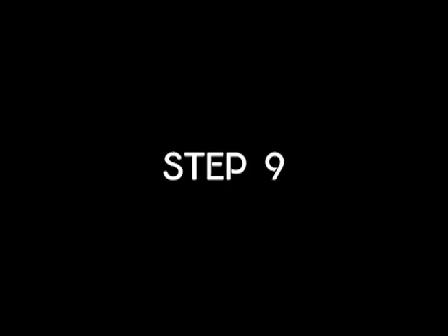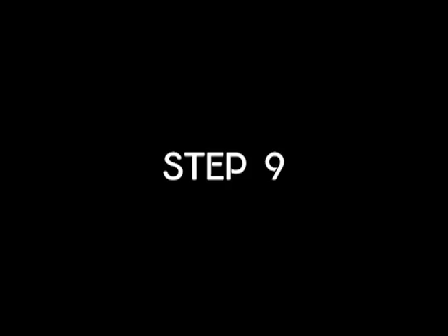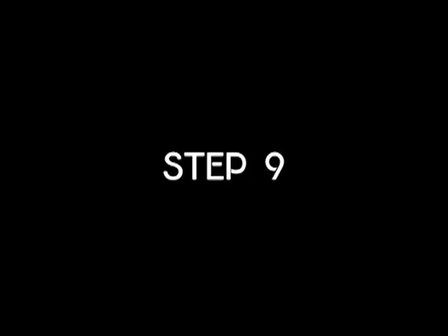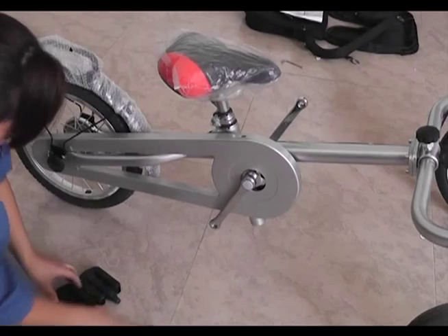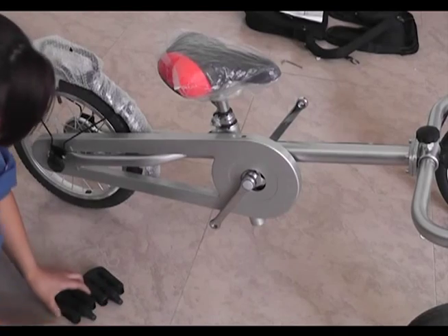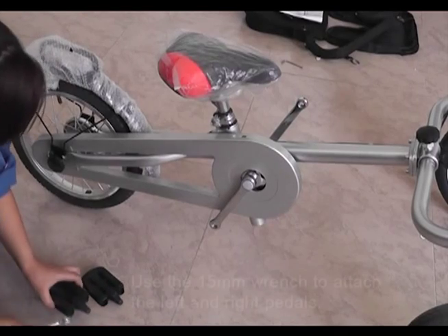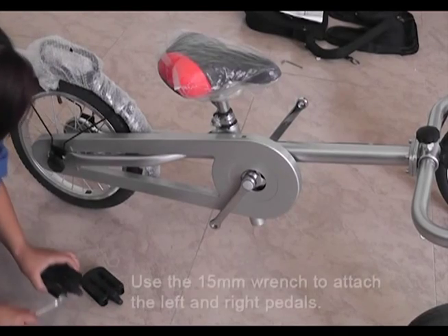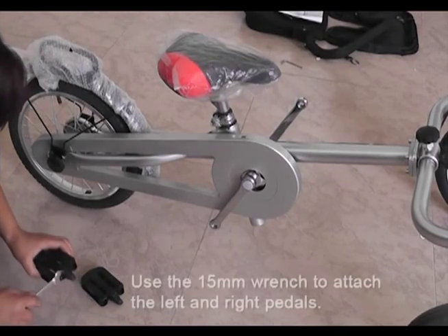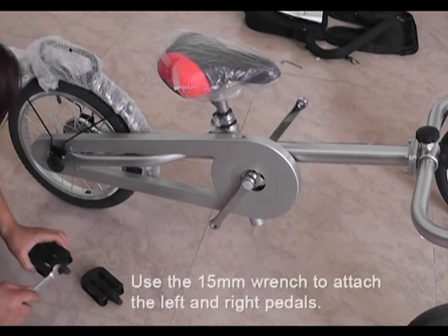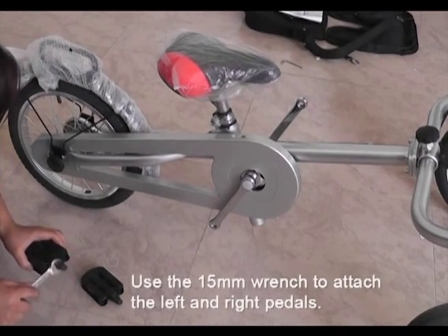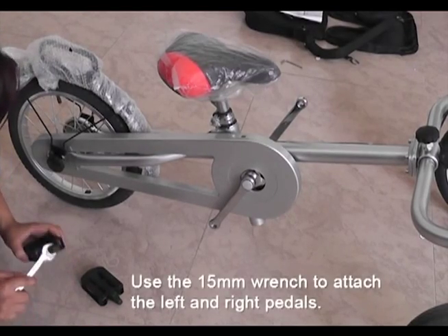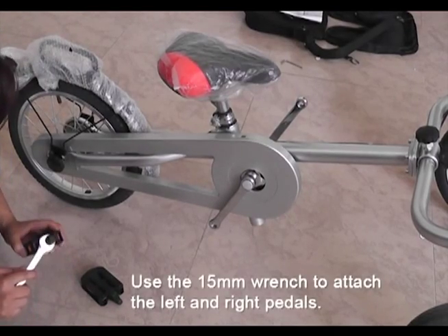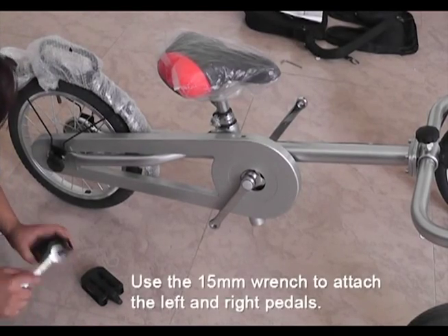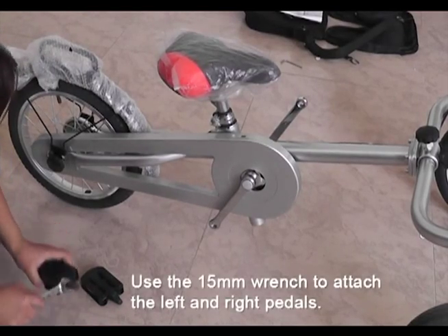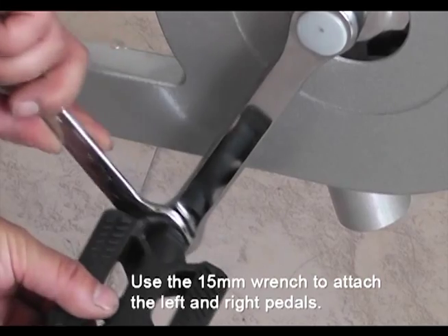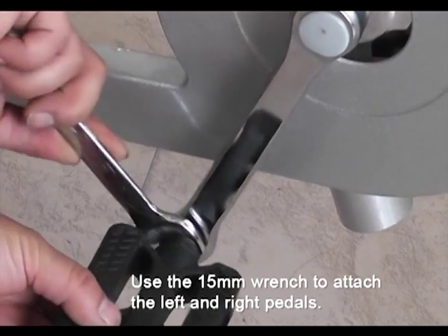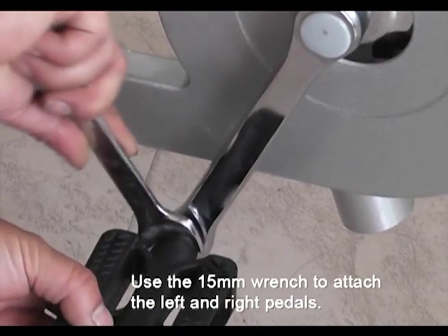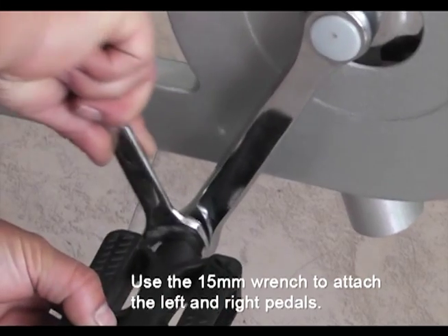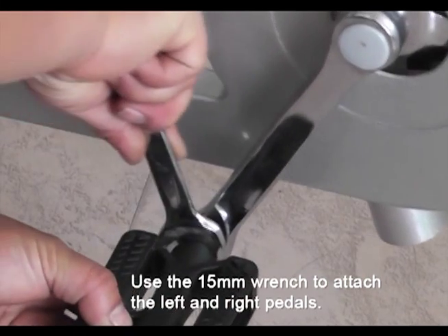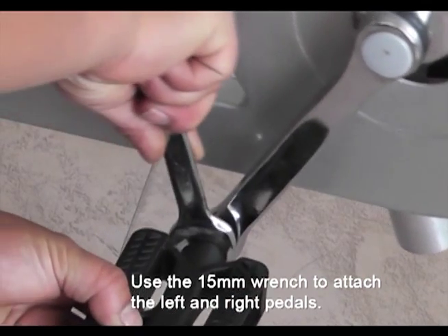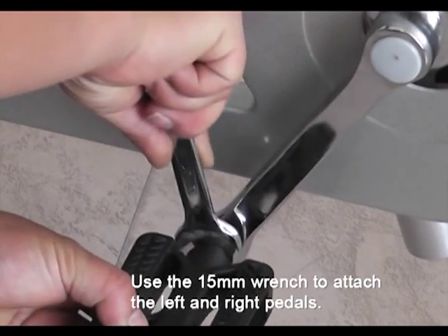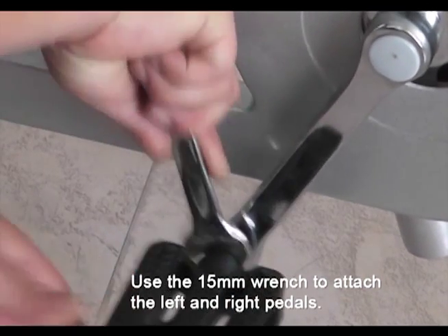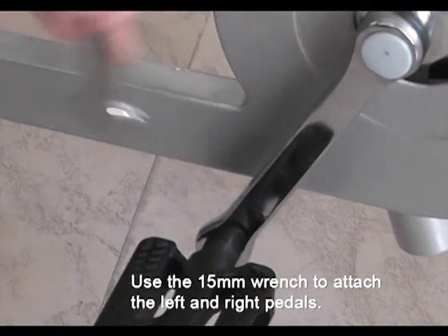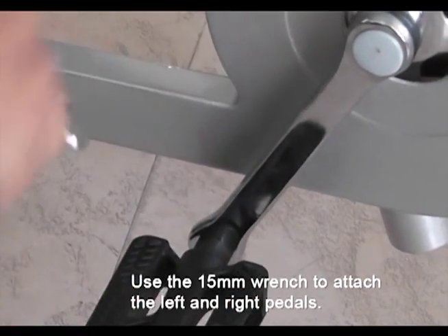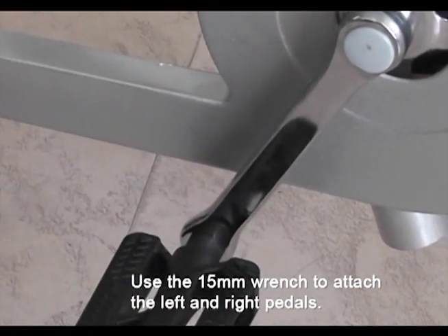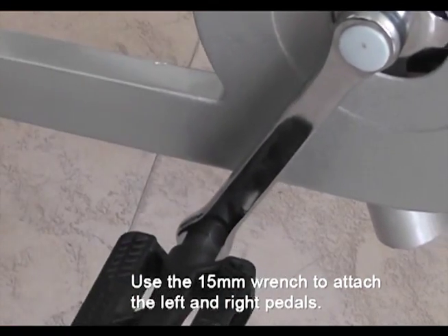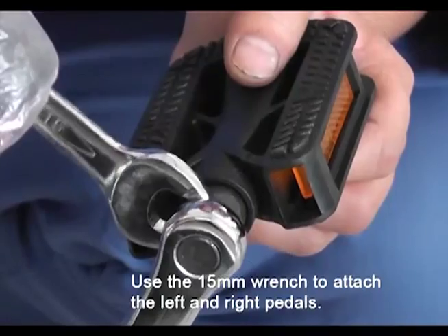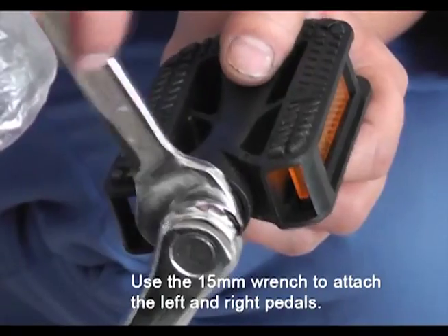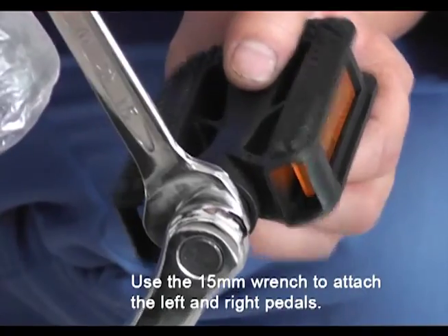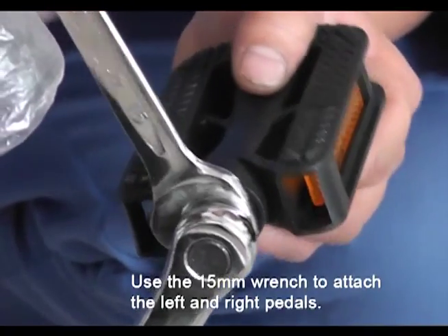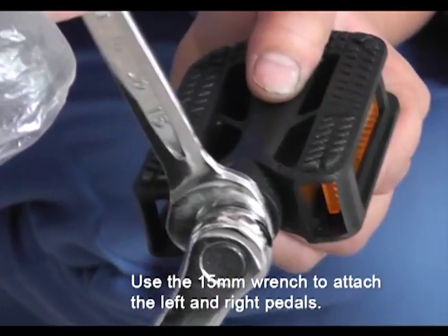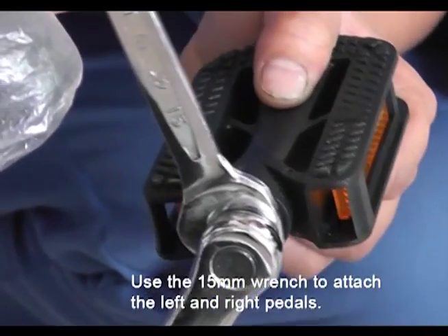Step 9. Use the 15 mm wrench and attach the left and right pedals.